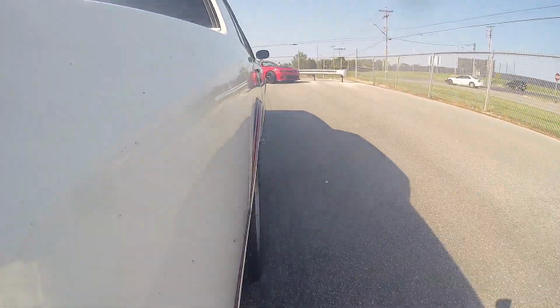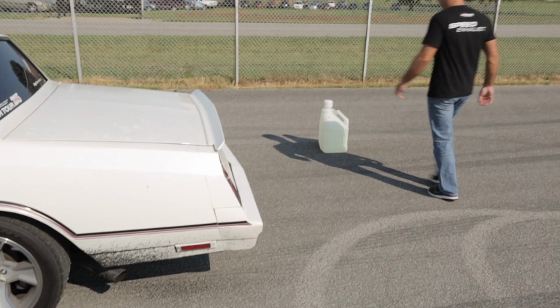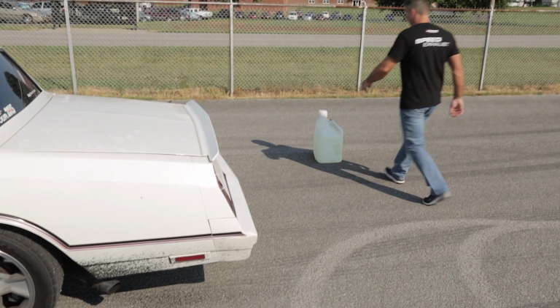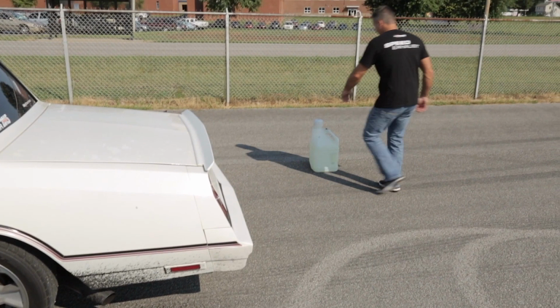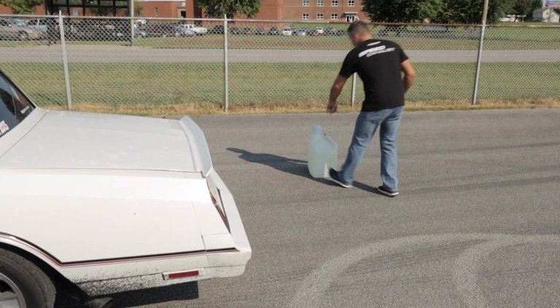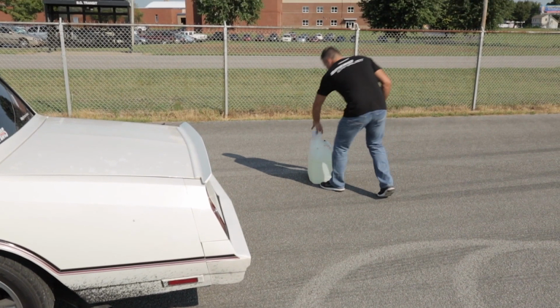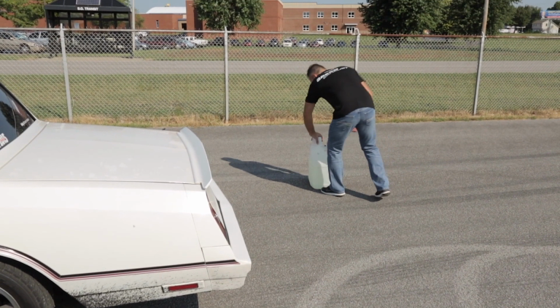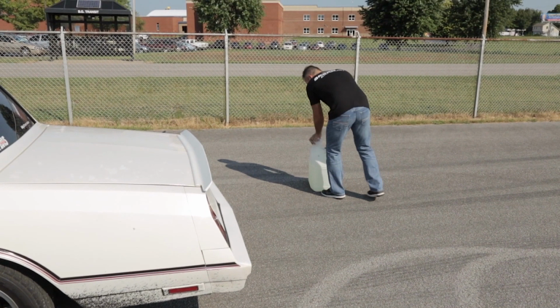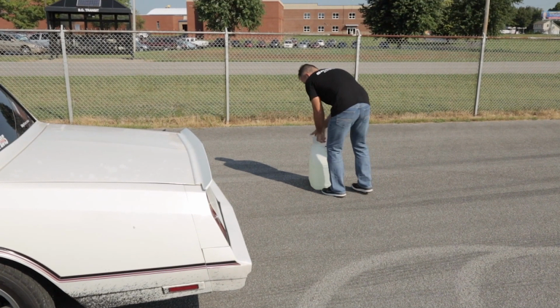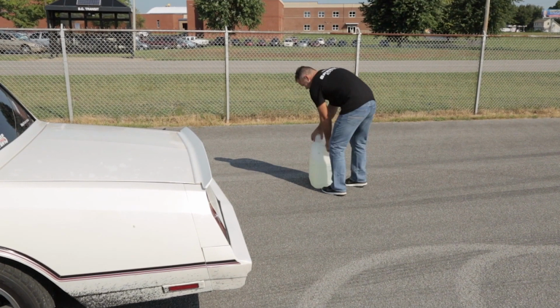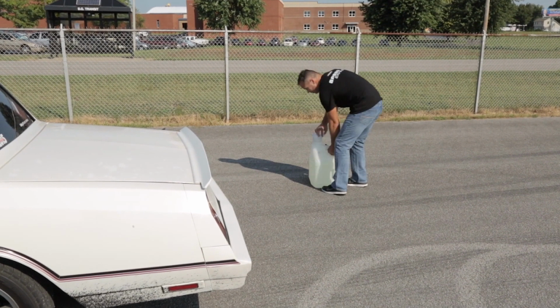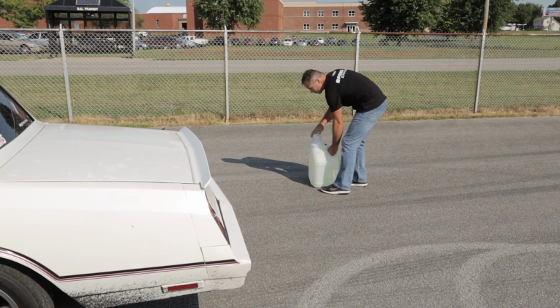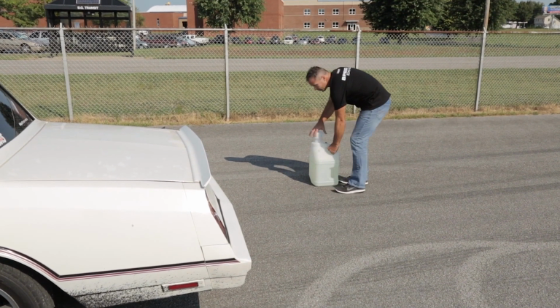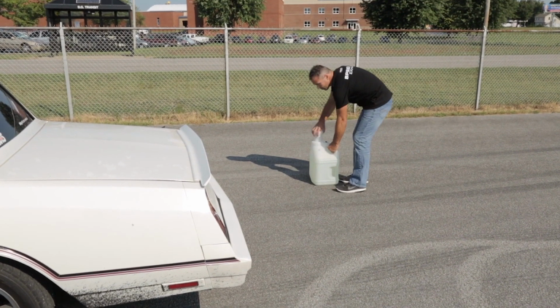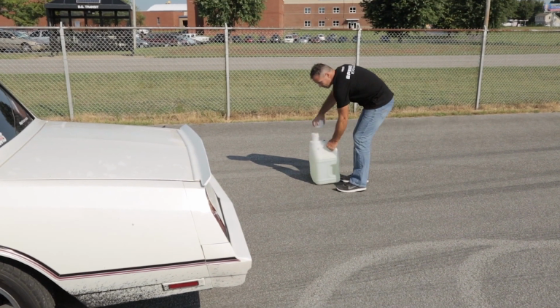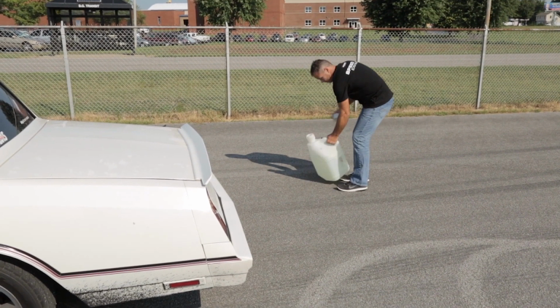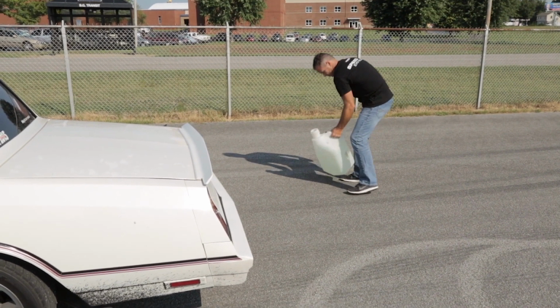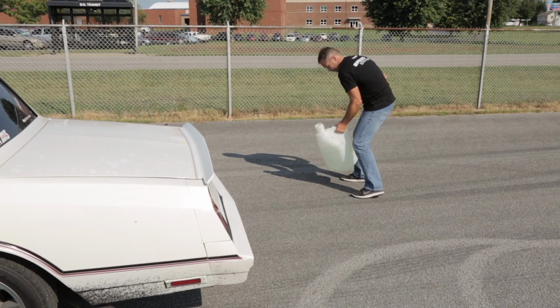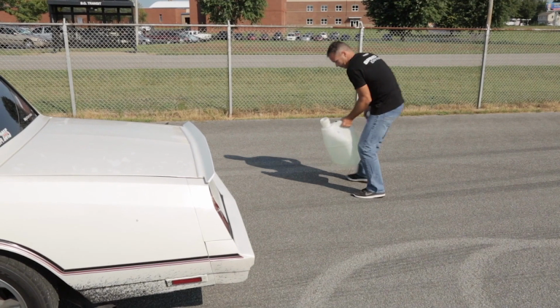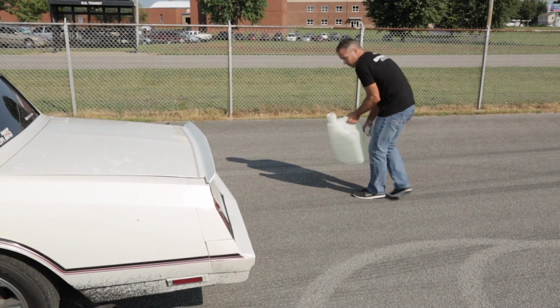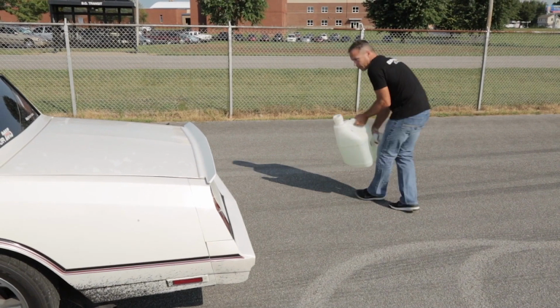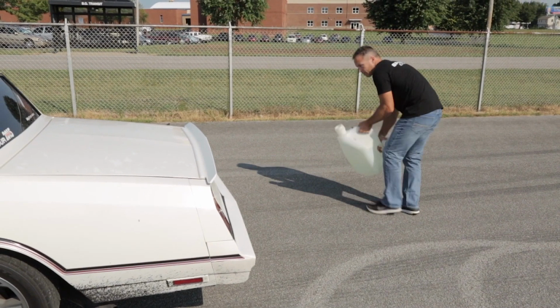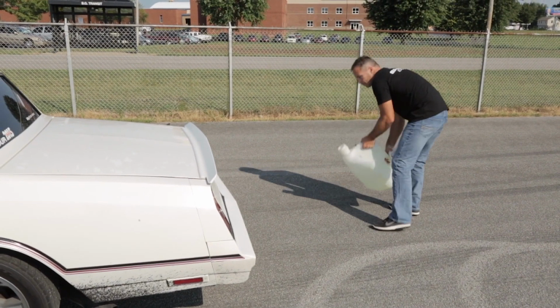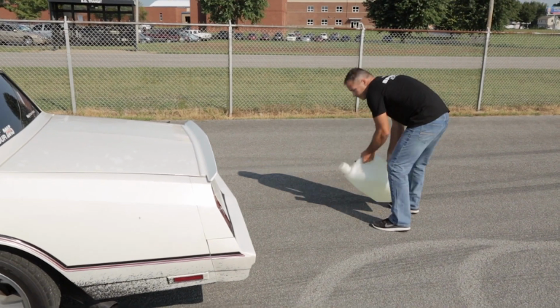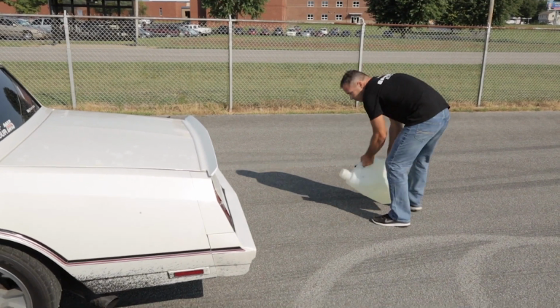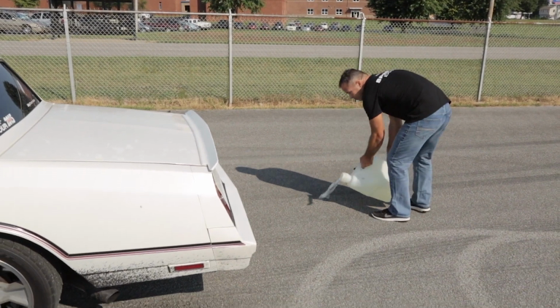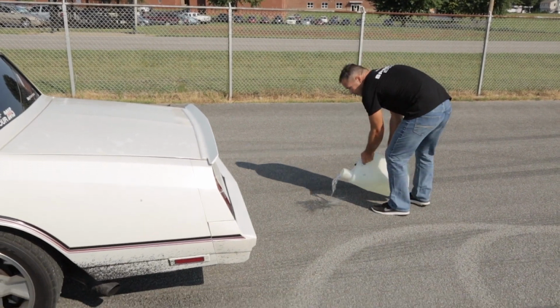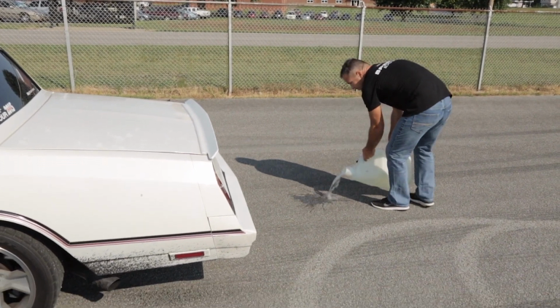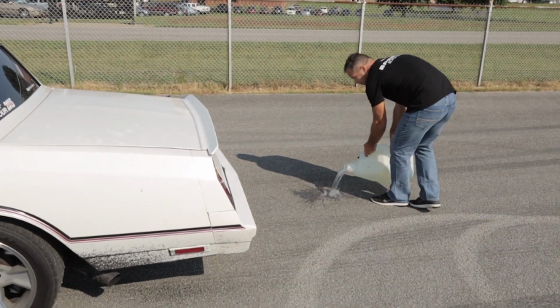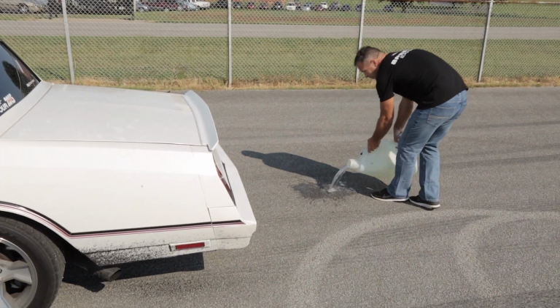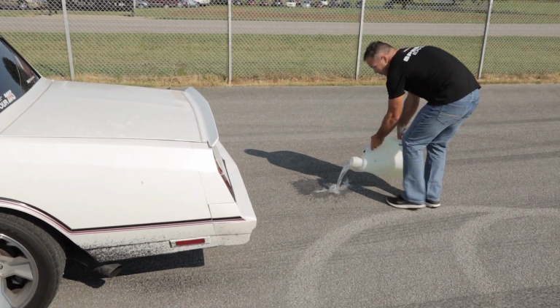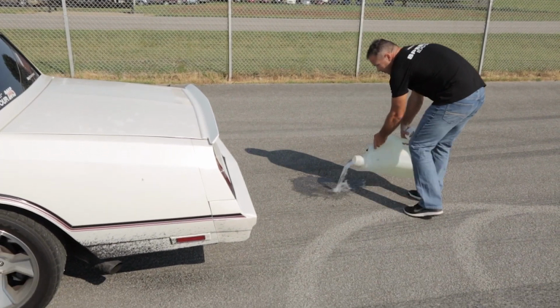Tip number one: wetting the tires will decrease friction and provide better performance, especially with a low horsepower vehicle.